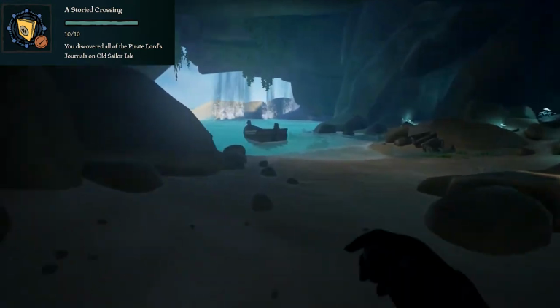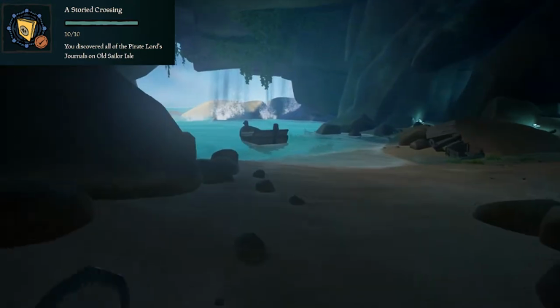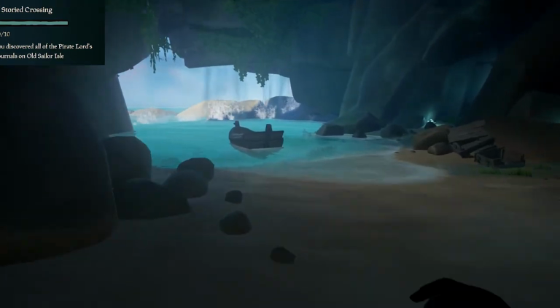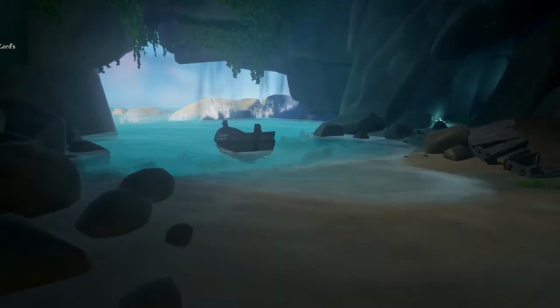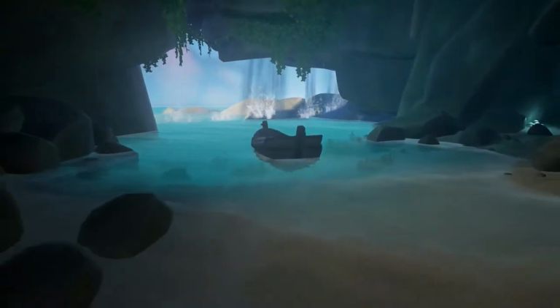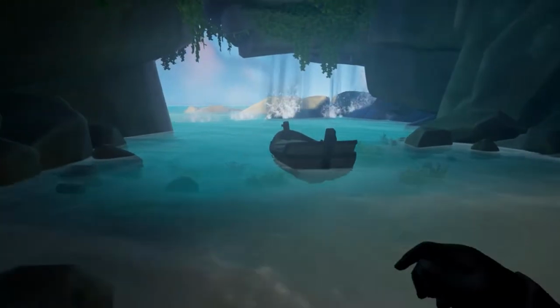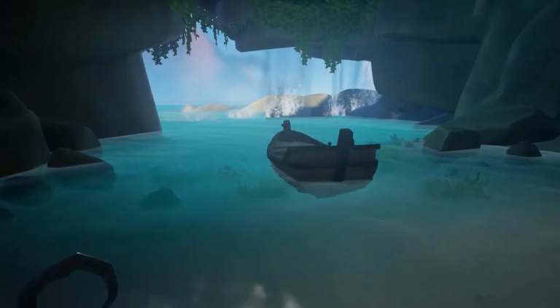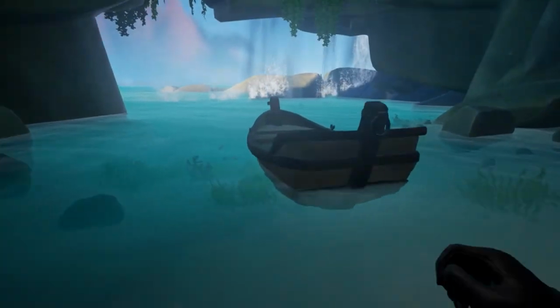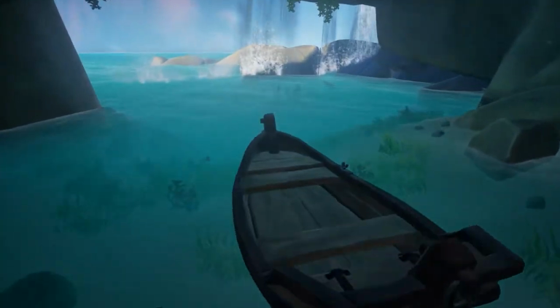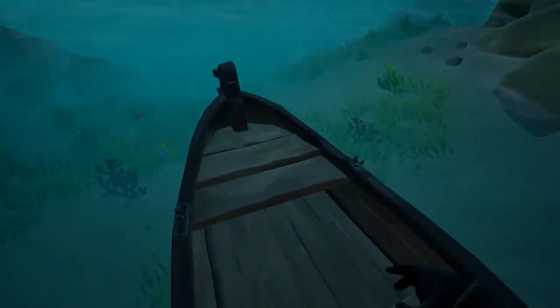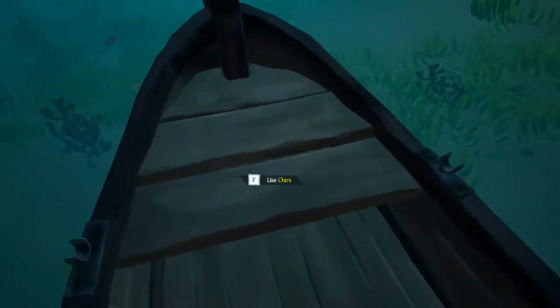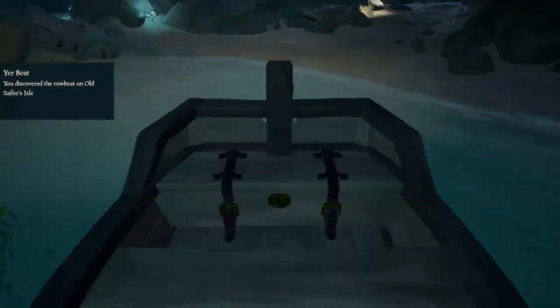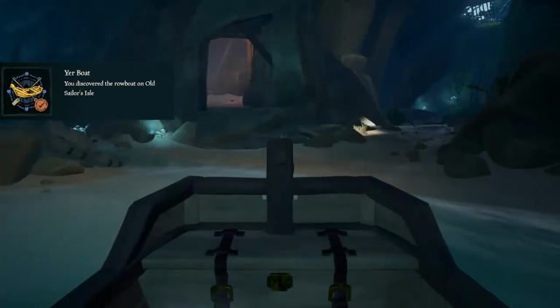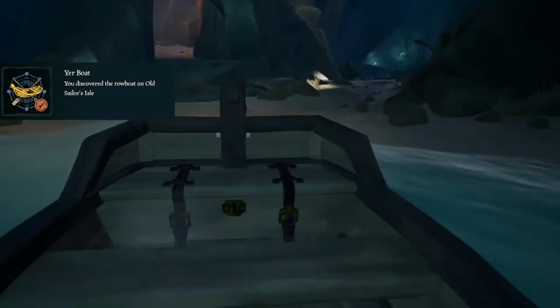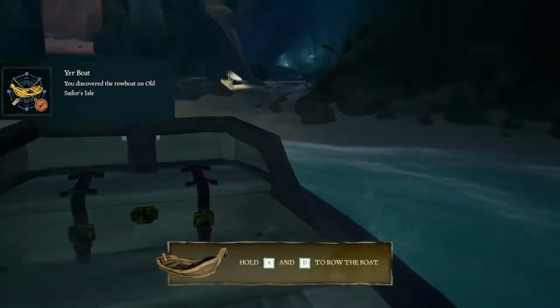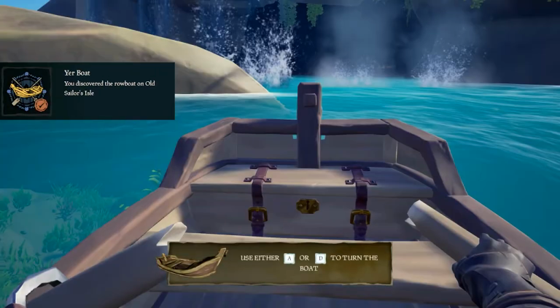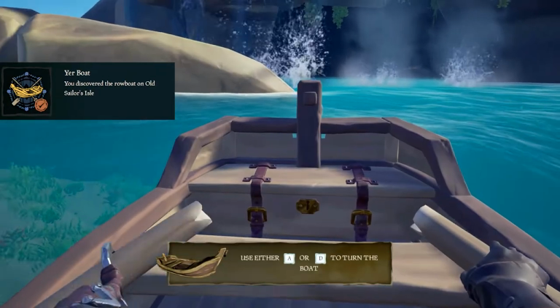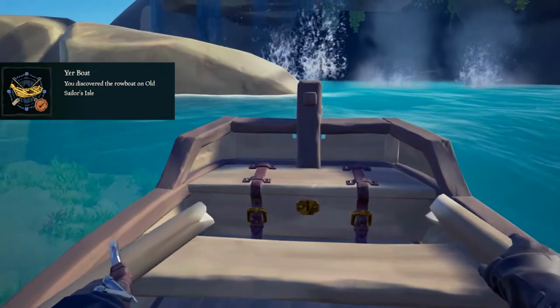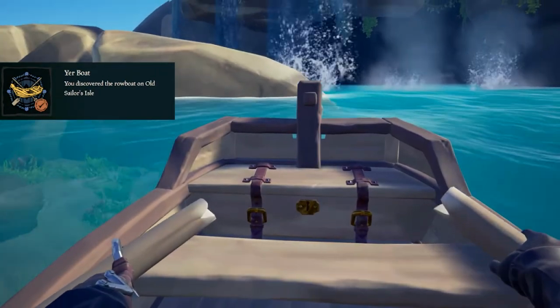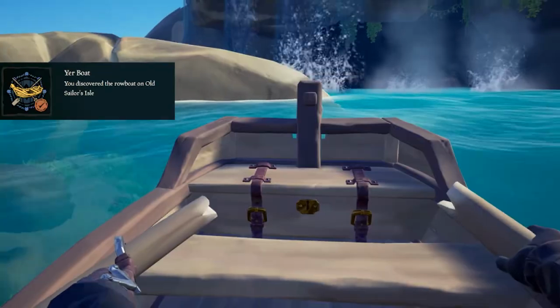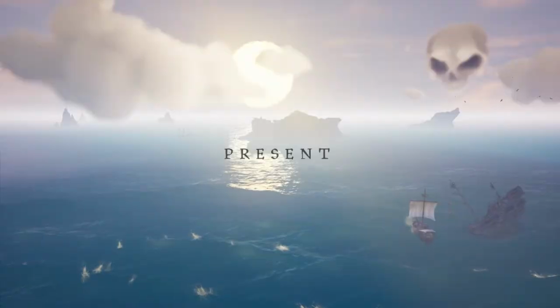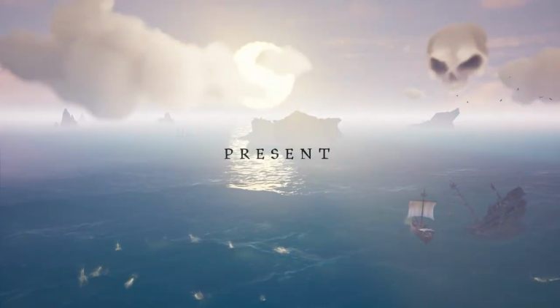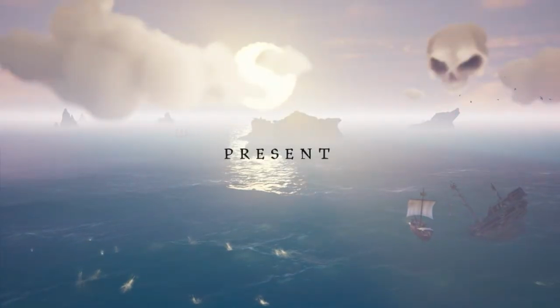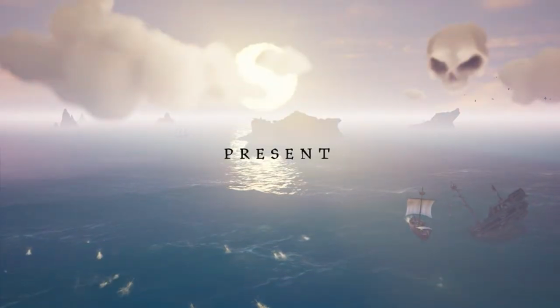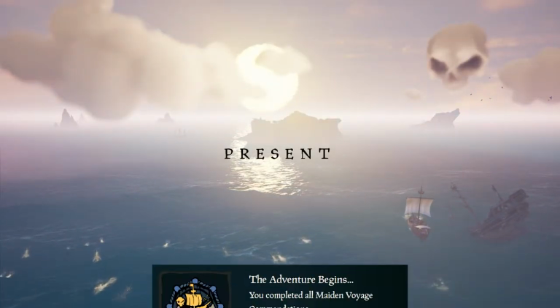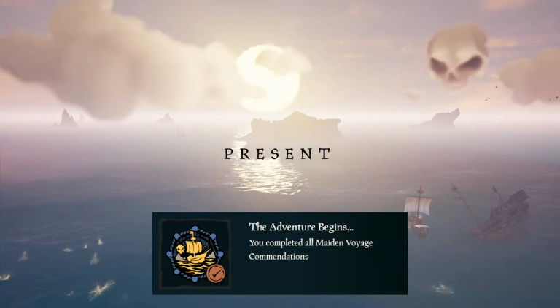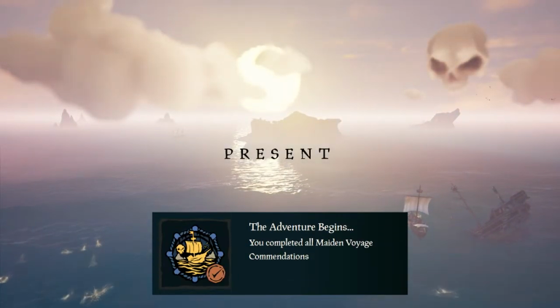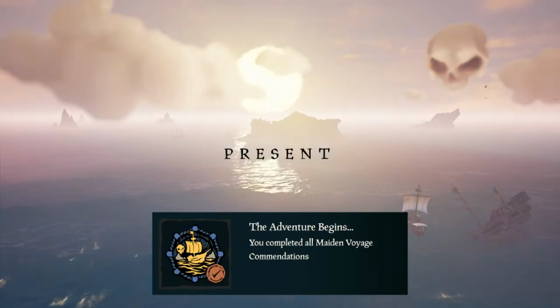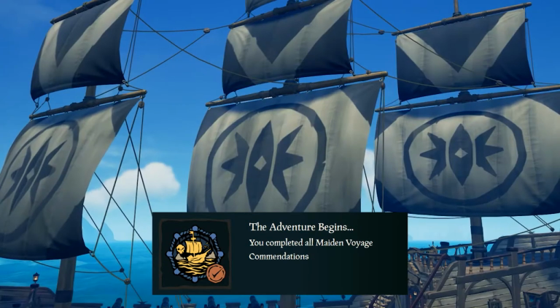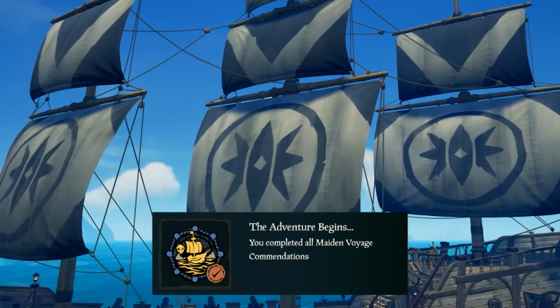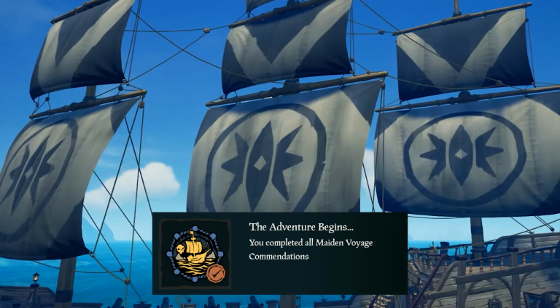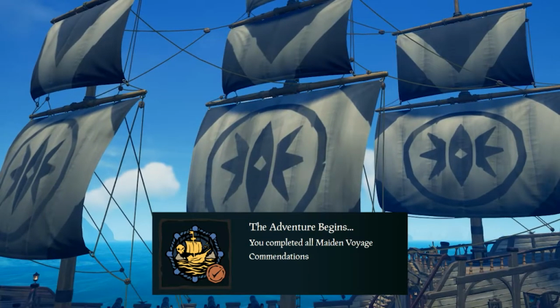Turn around, go to the rowboat, and complete the mini rowboat tutorial. Now just complete the Tall Tale and you'll get The Adventure Begins and your Magpie's Fortune Sails.